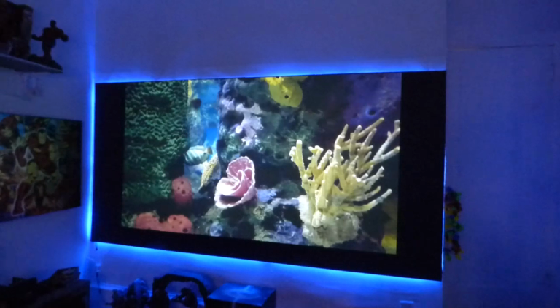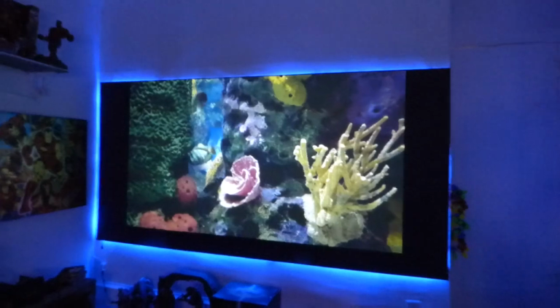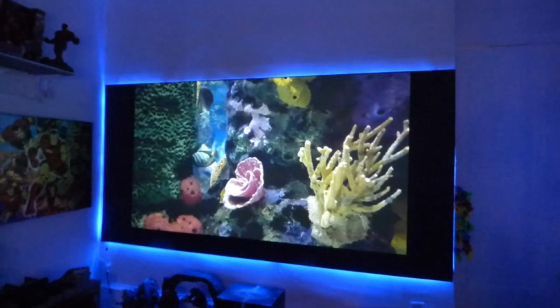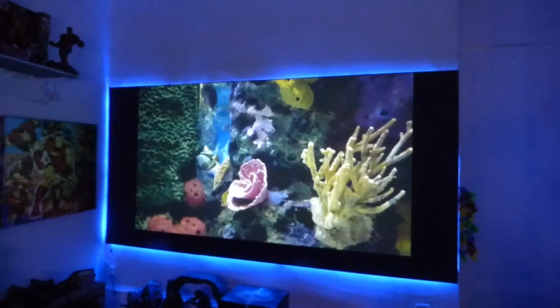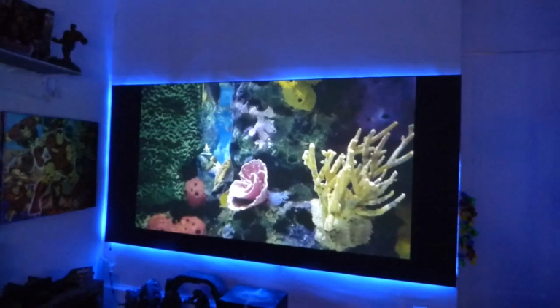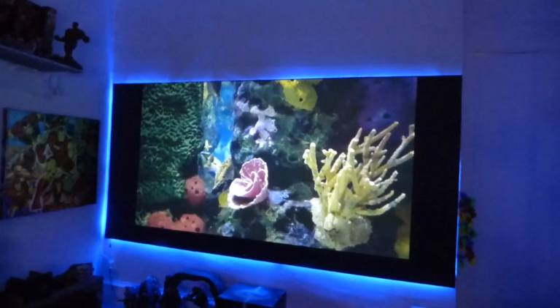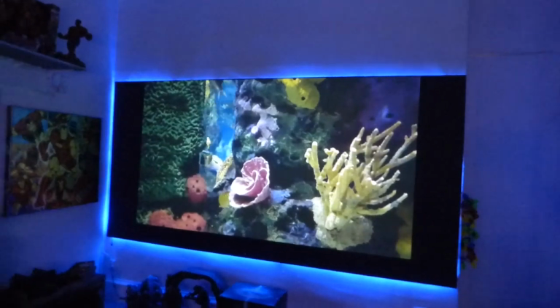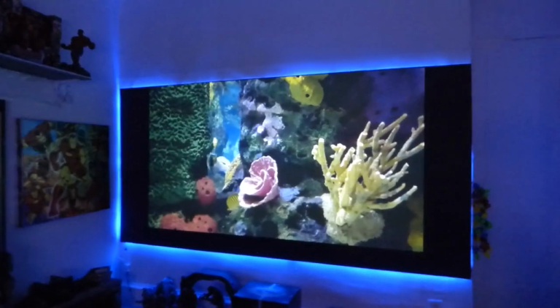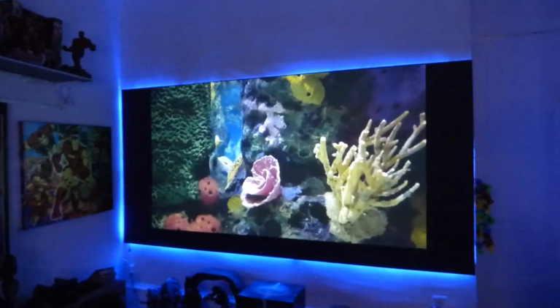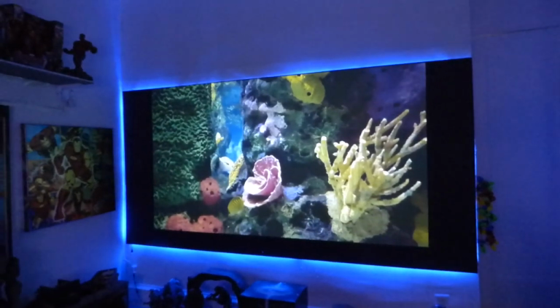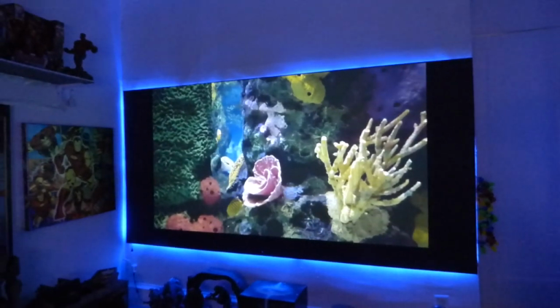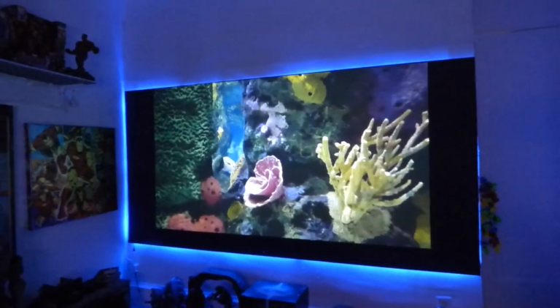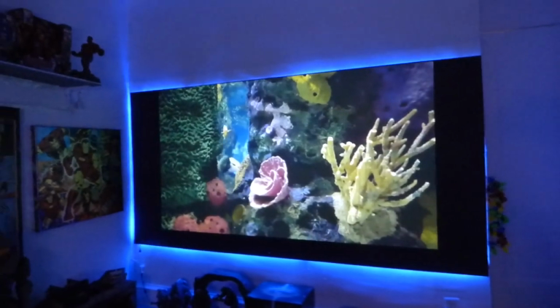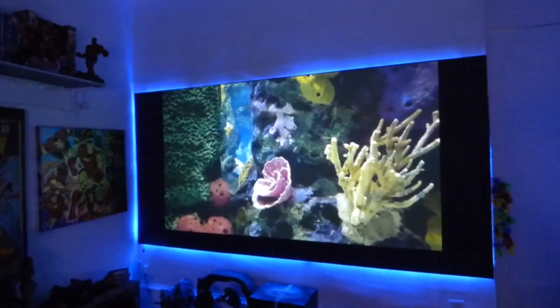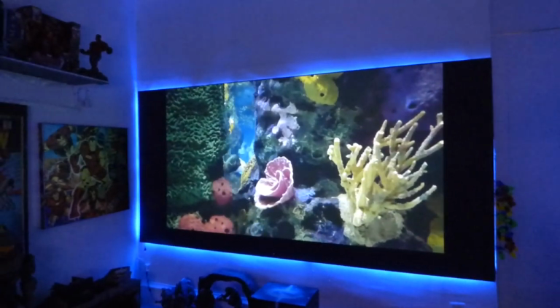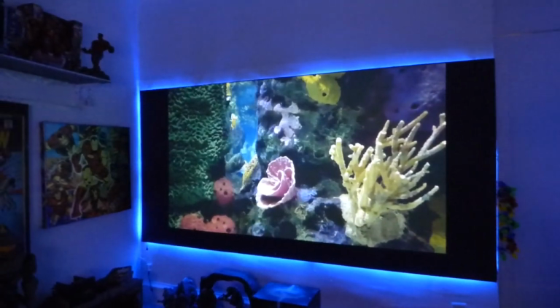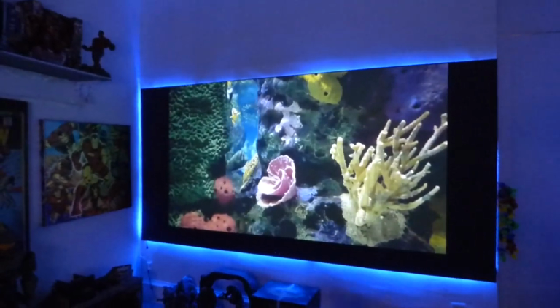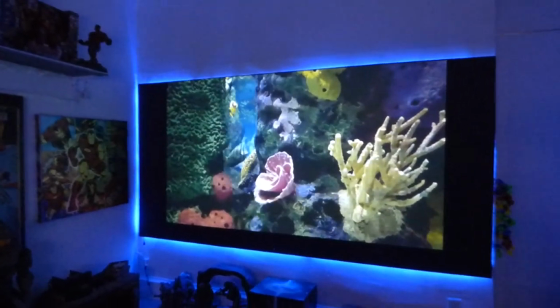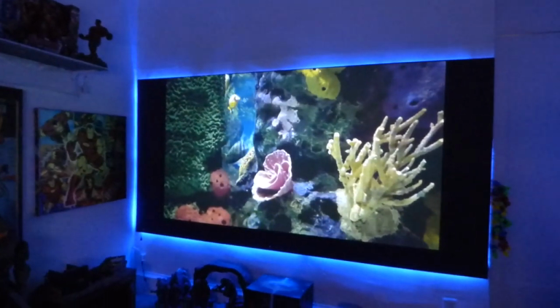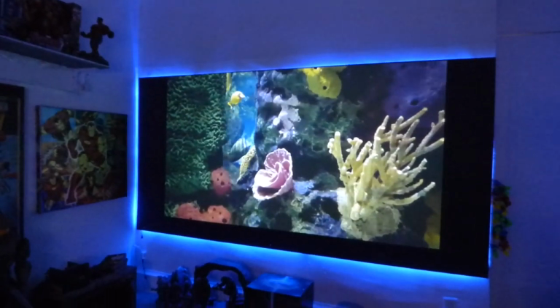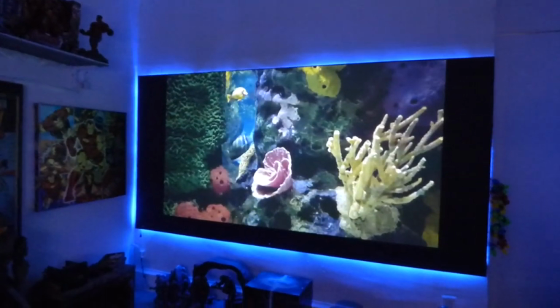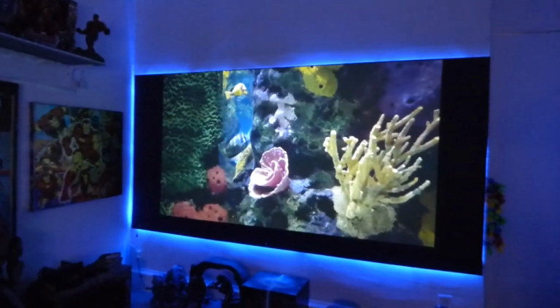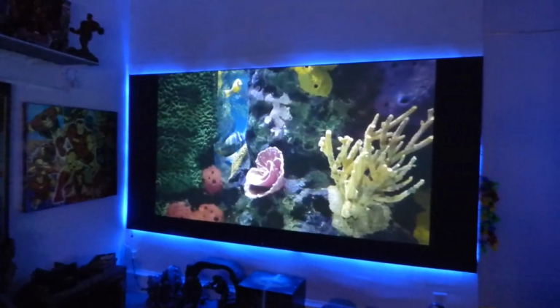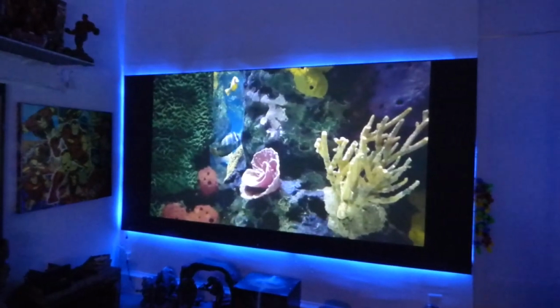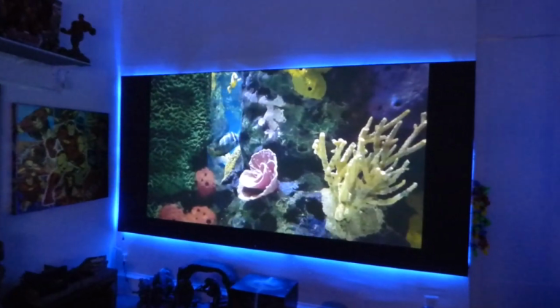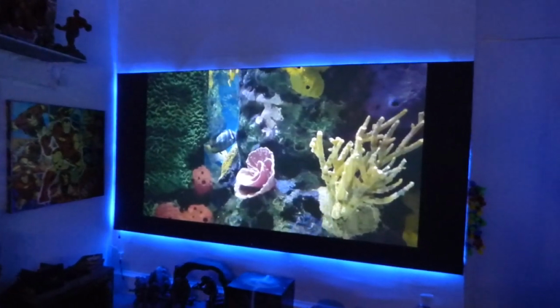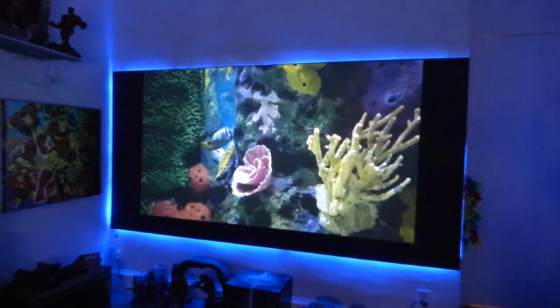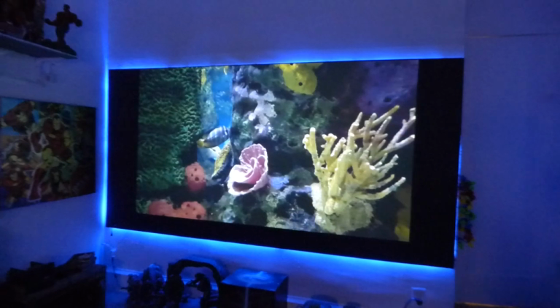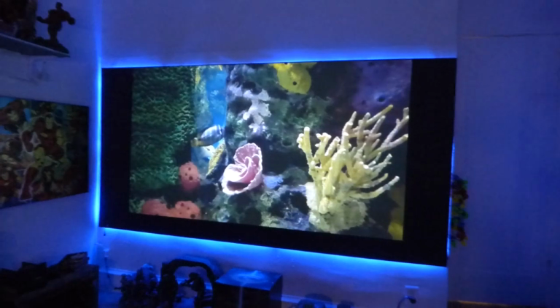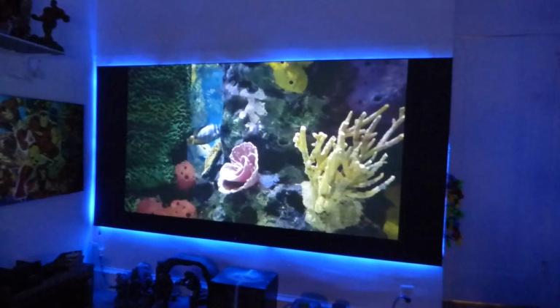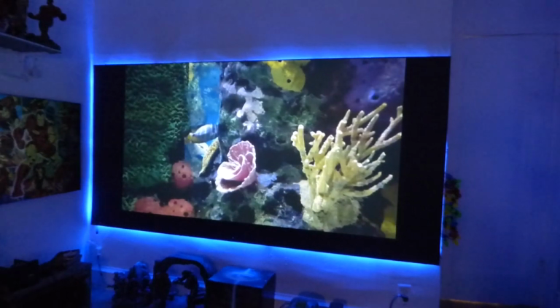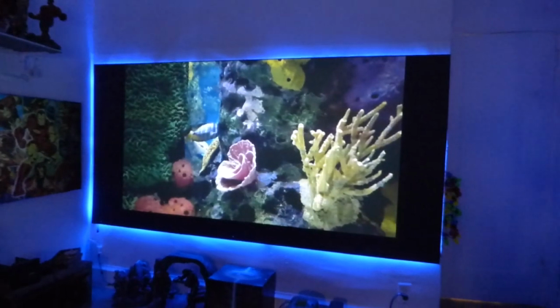How's everybody doing out there? My name is Kenneth Bird. I'm the creator of Crystal Age Technology Screens using smart technology.